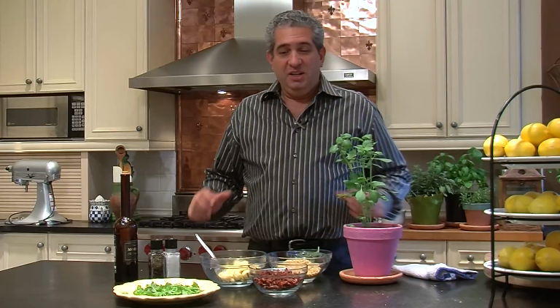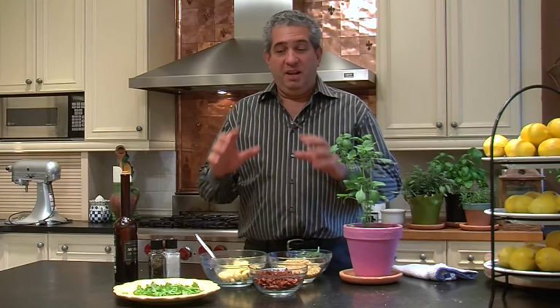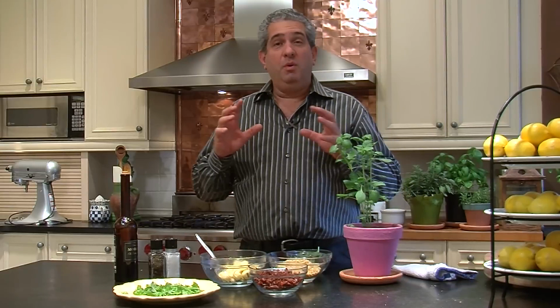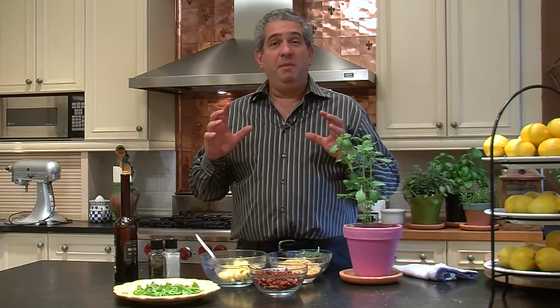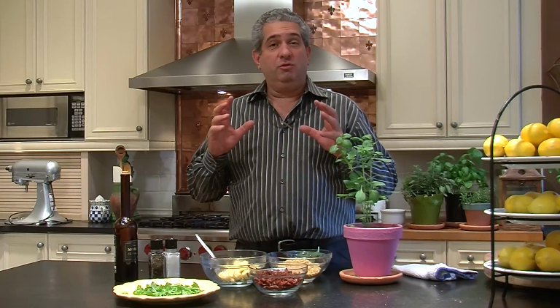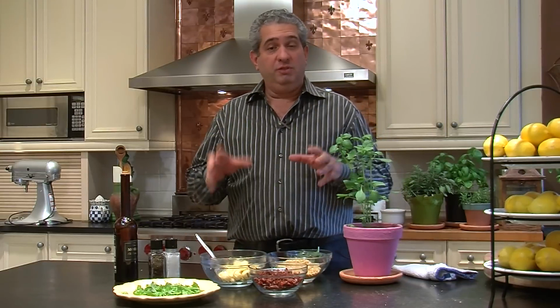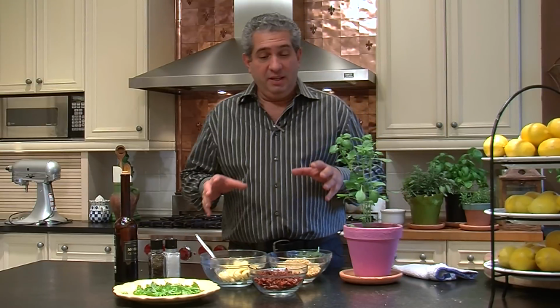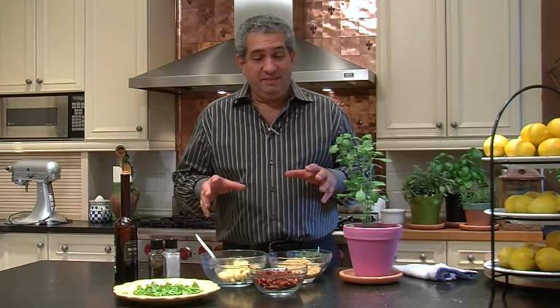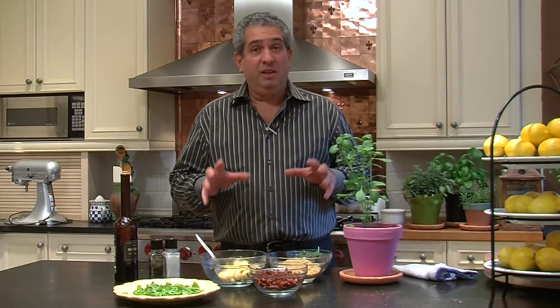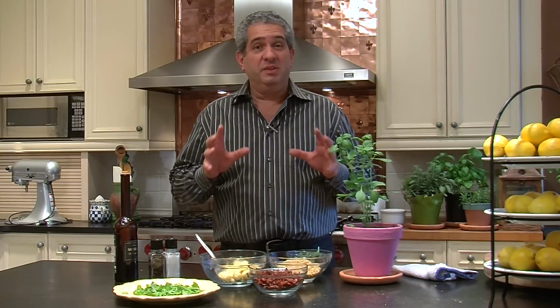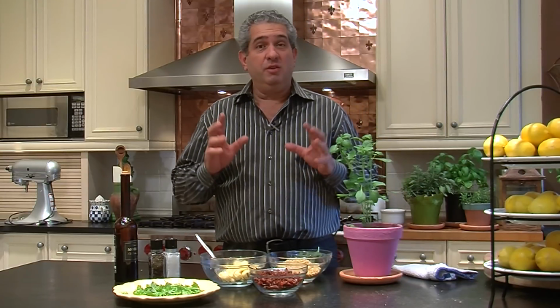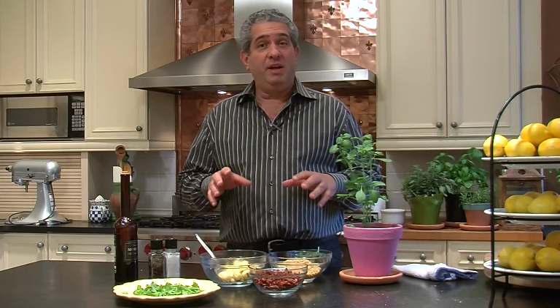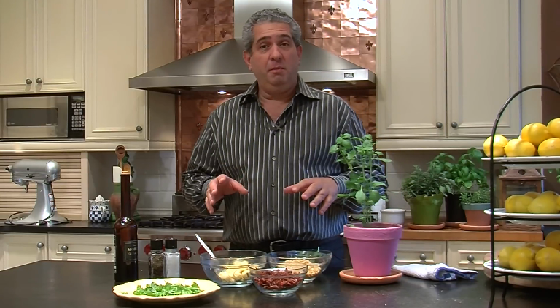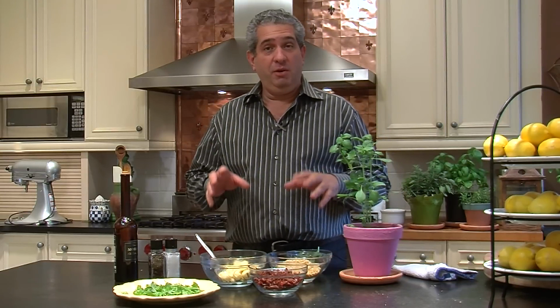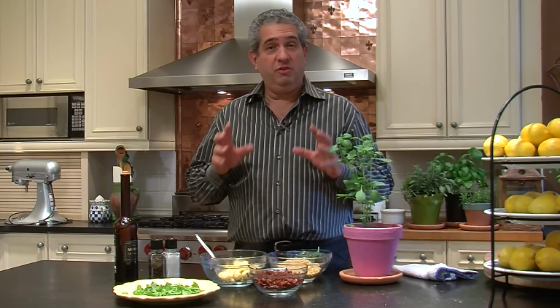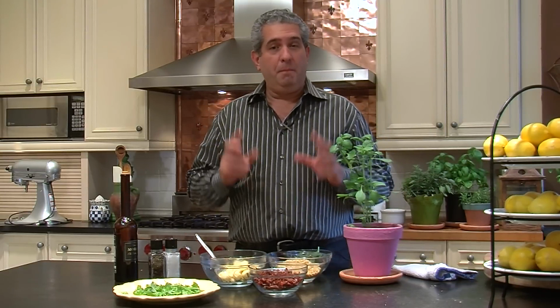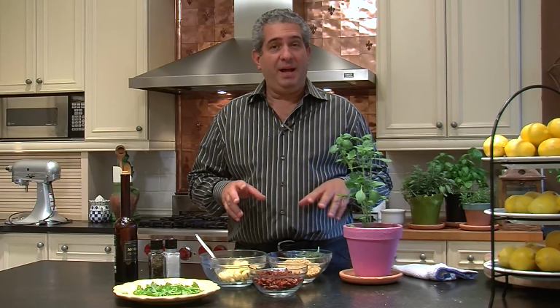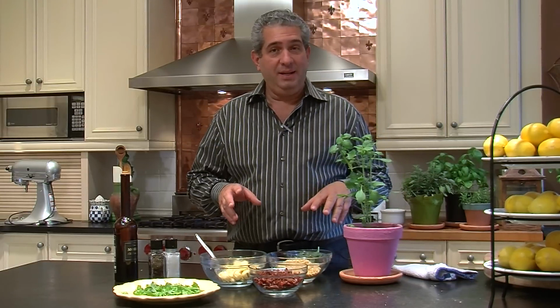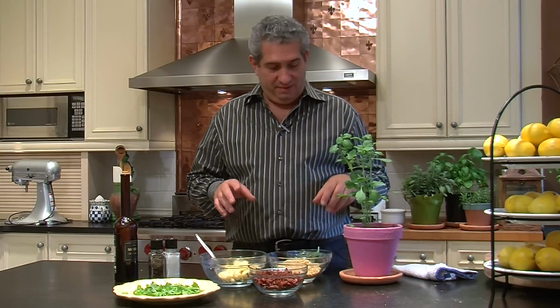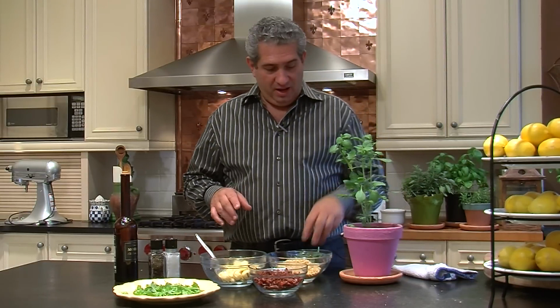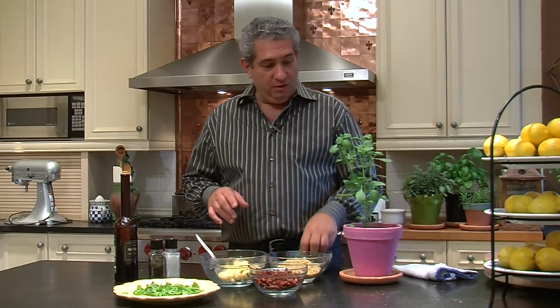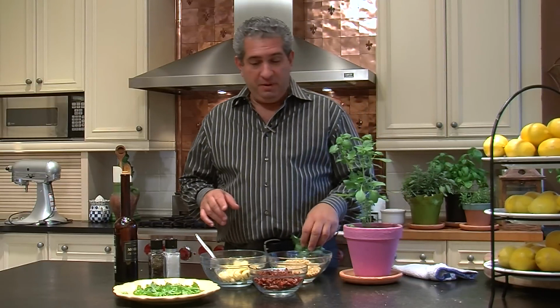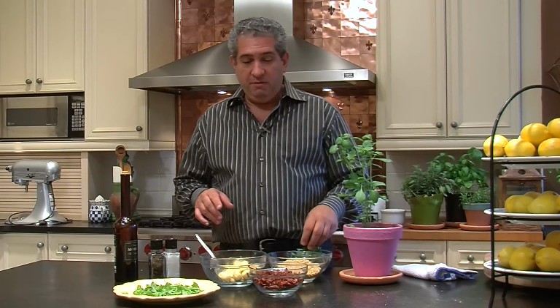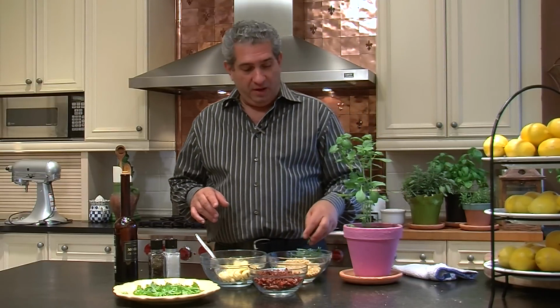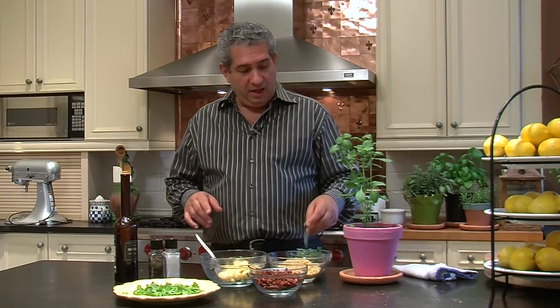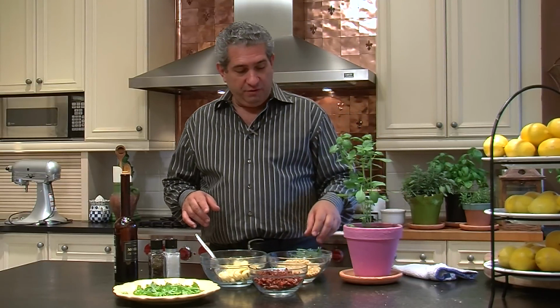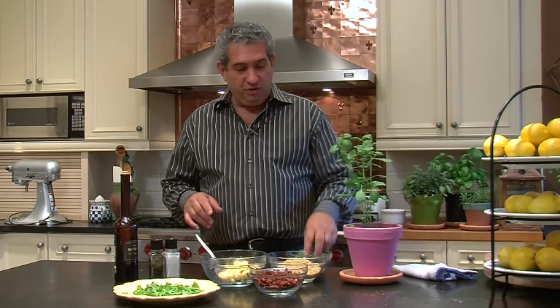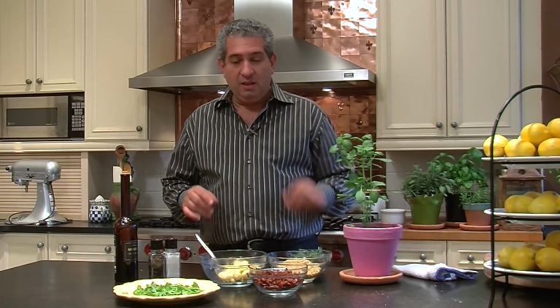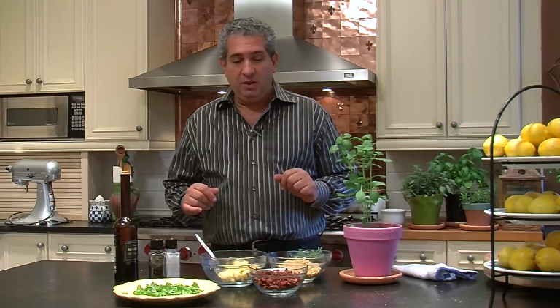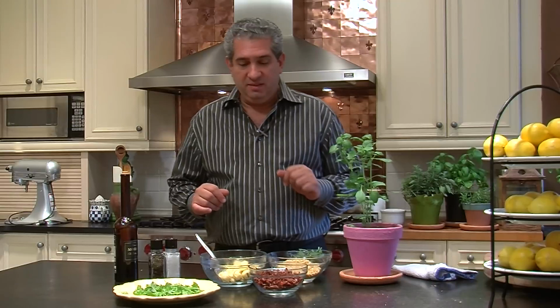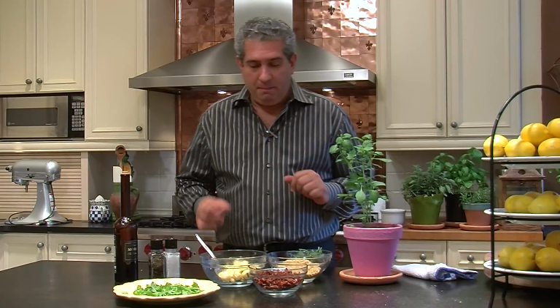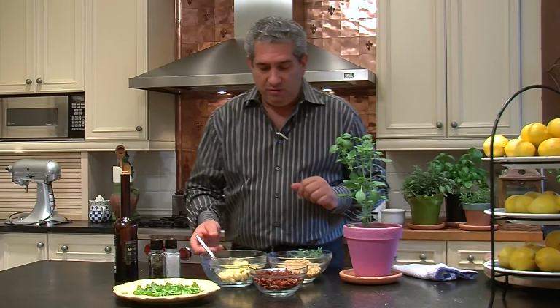Today we're going to make a tortellini salad with sun-dried tomatoes, some pine nuts, a little bit of extra virgin olive oil, and some basil.